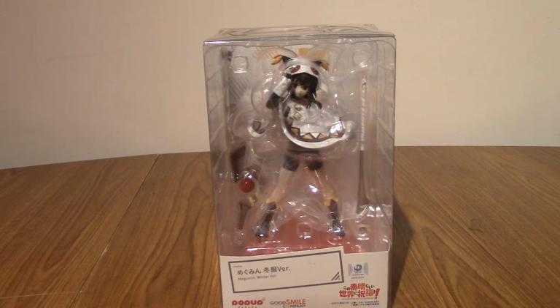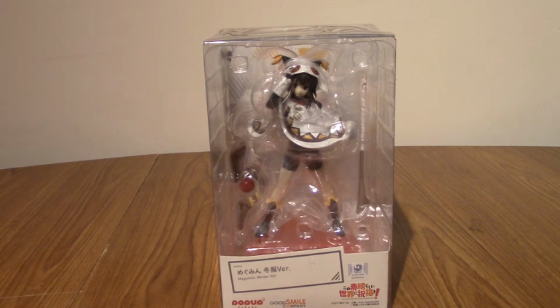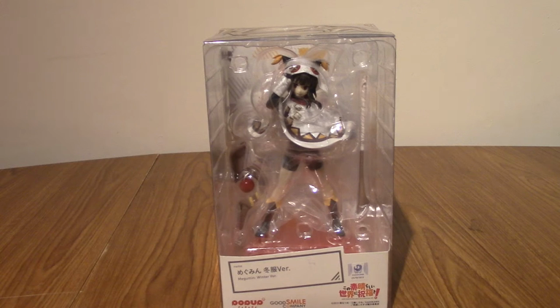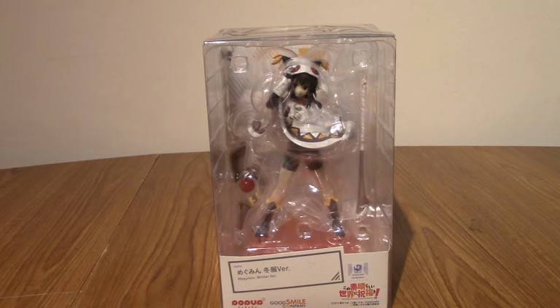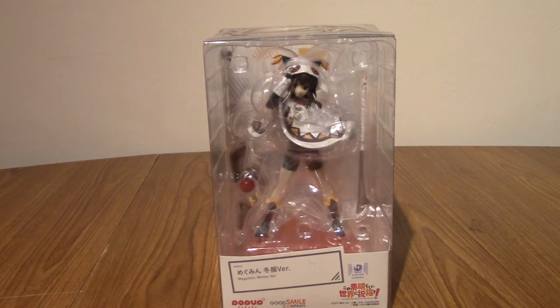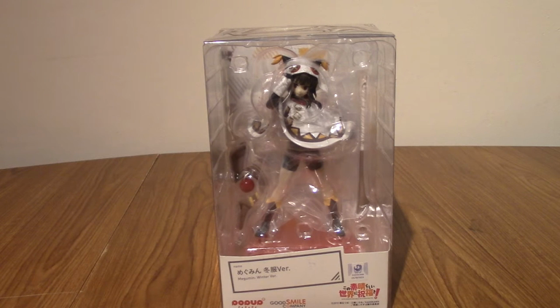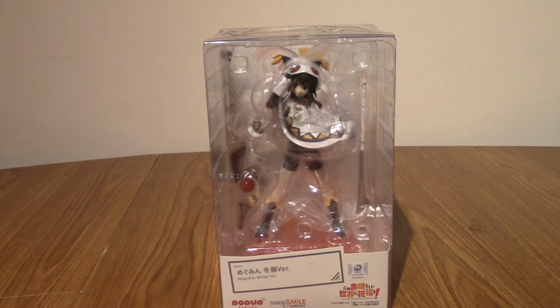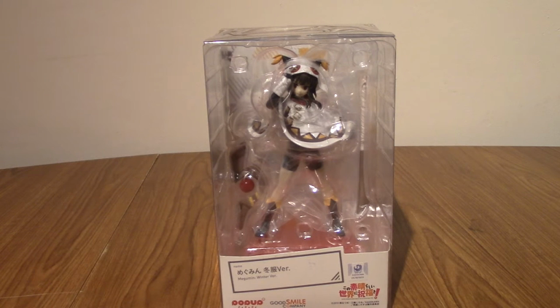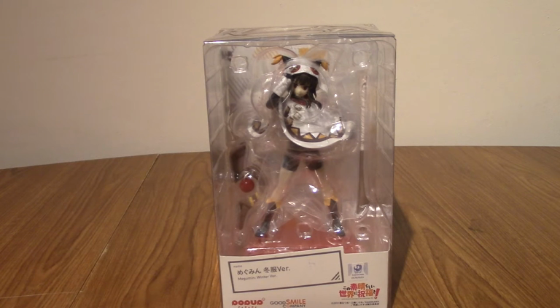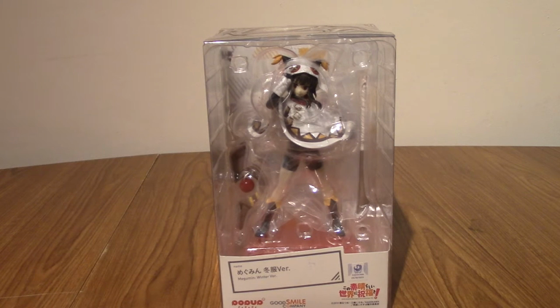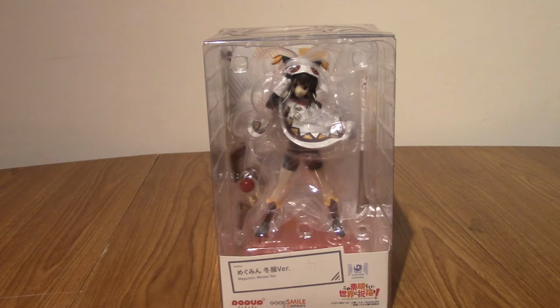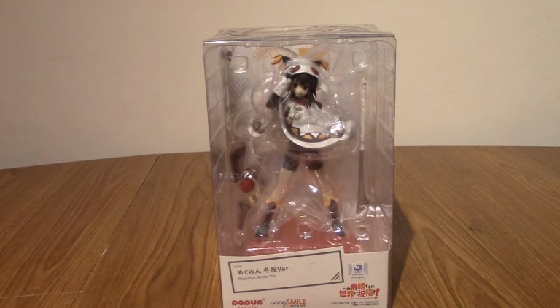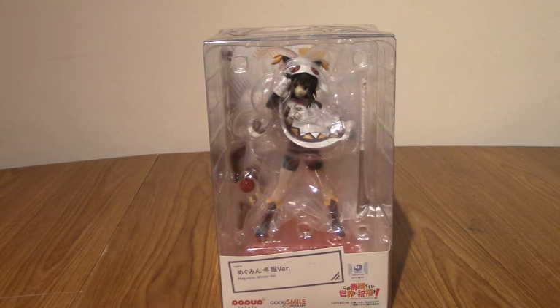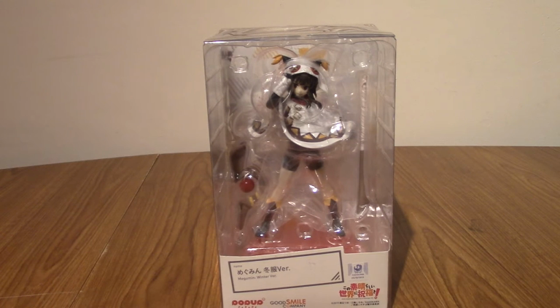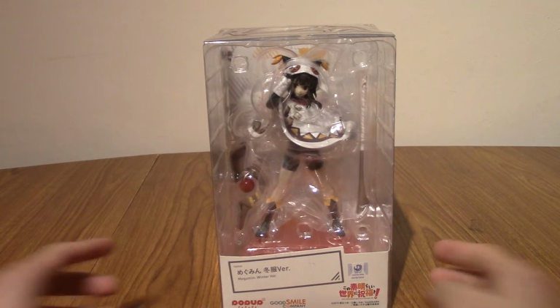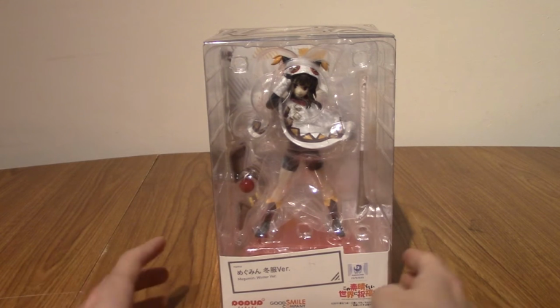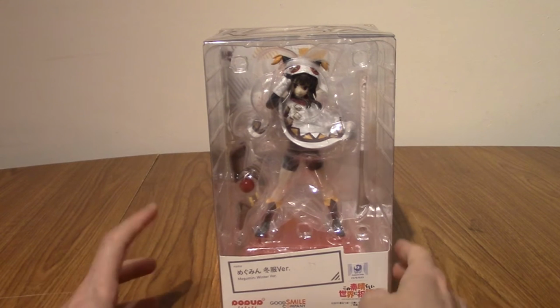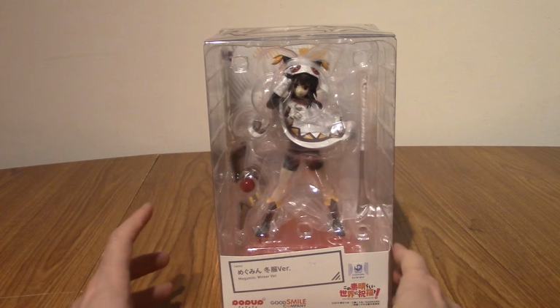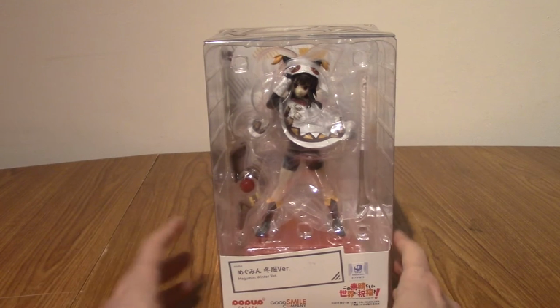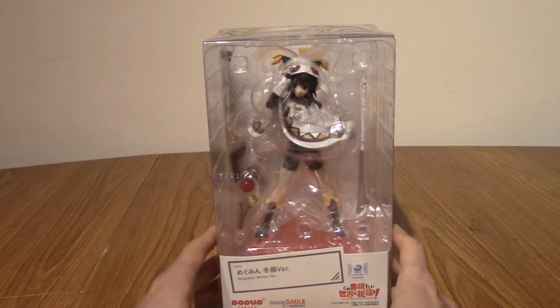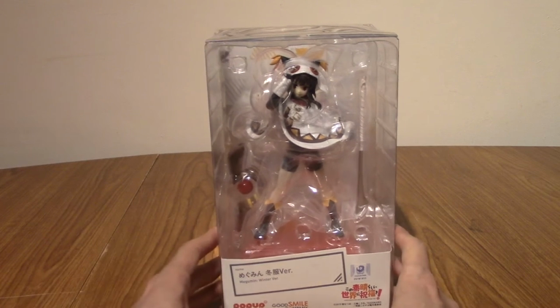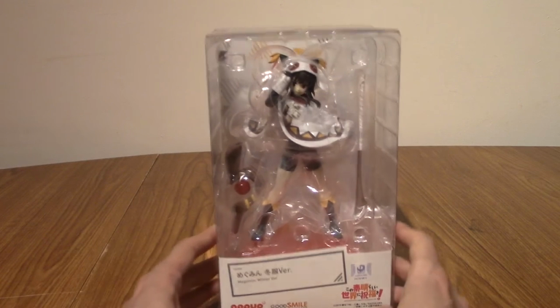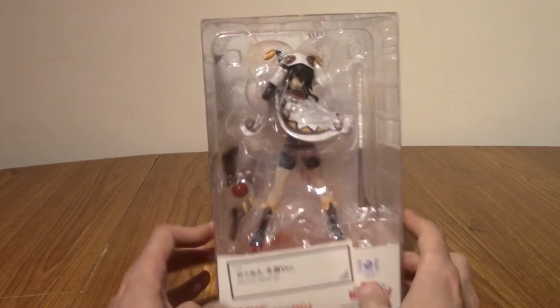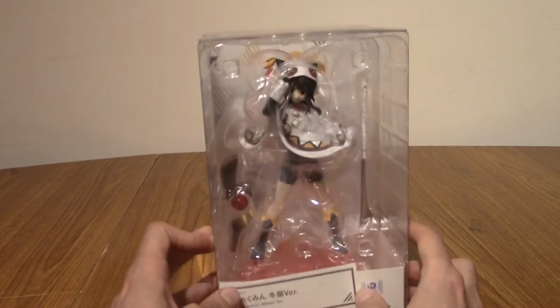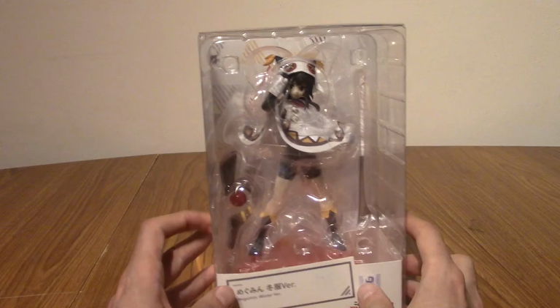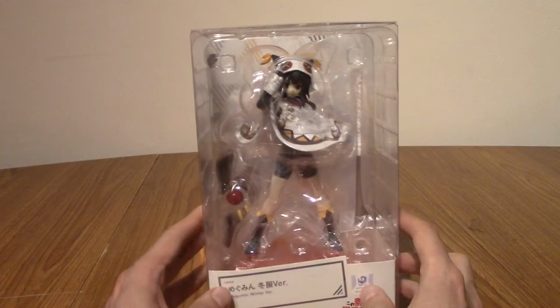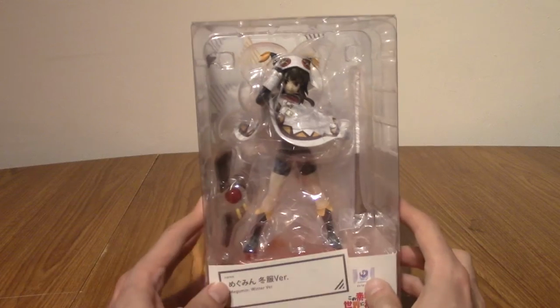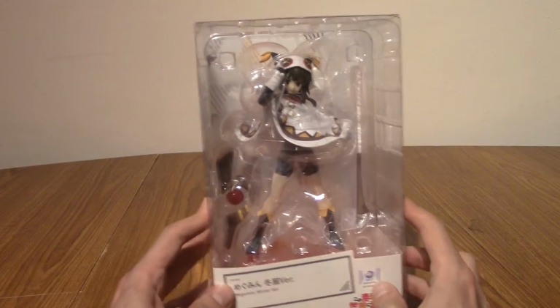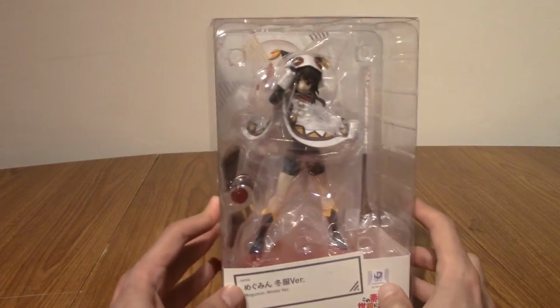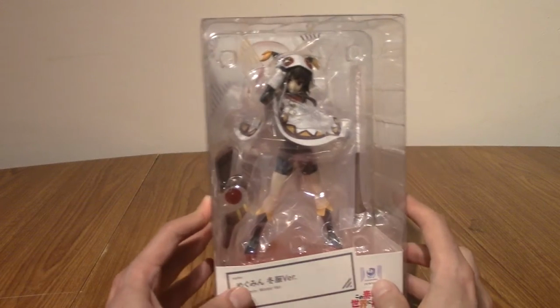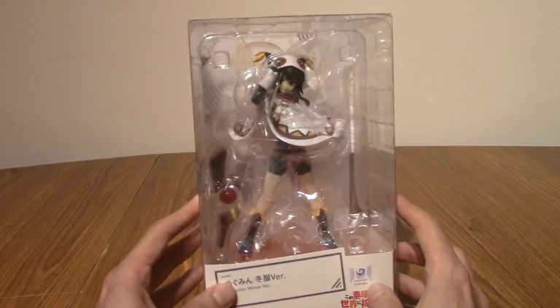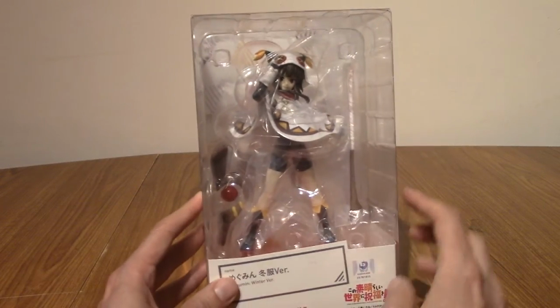Hello, and welcome to a review of the Pop-Up Parade Winter Version Megumin statue.